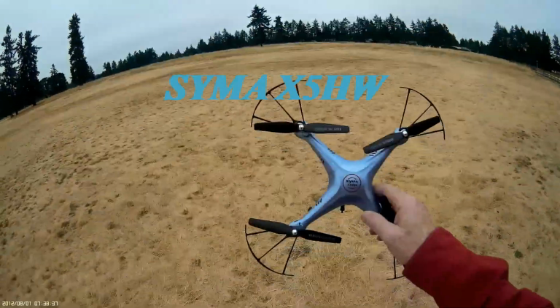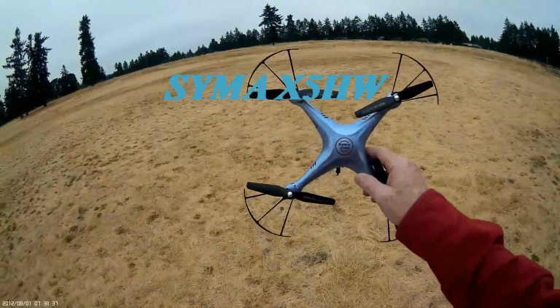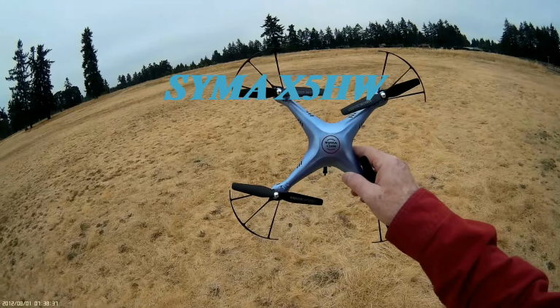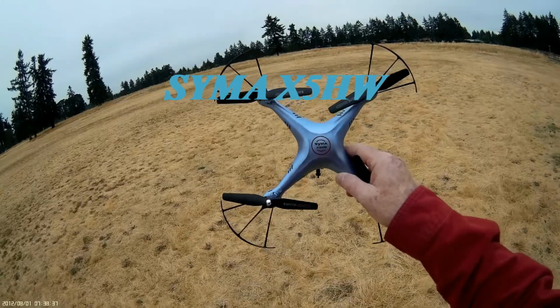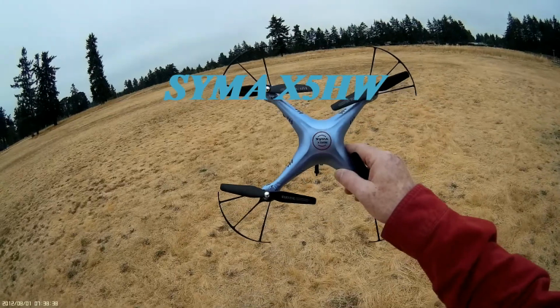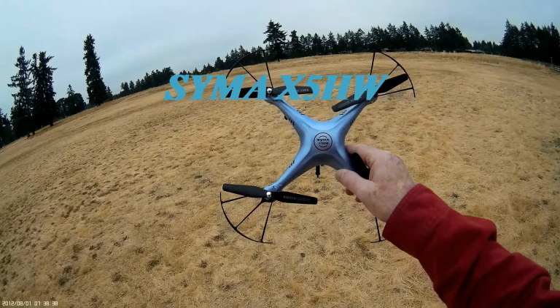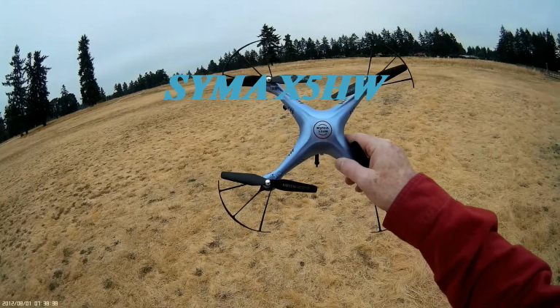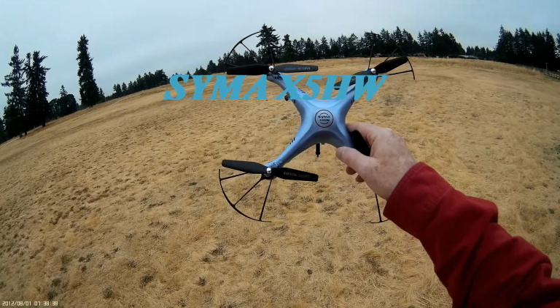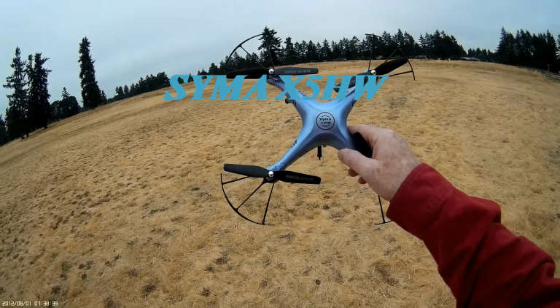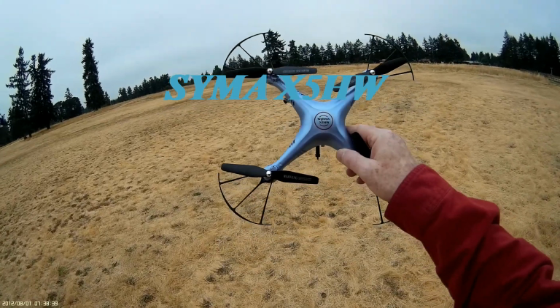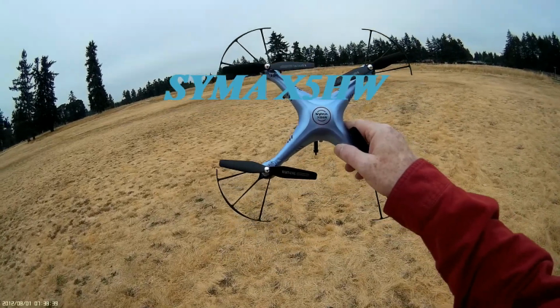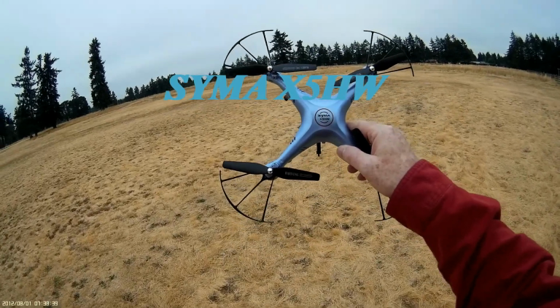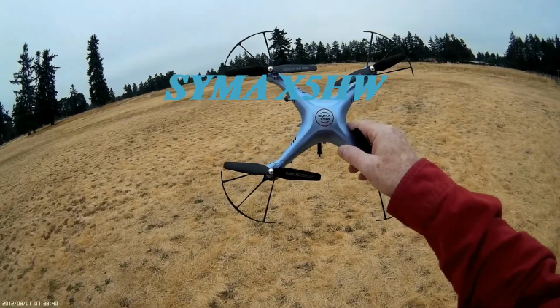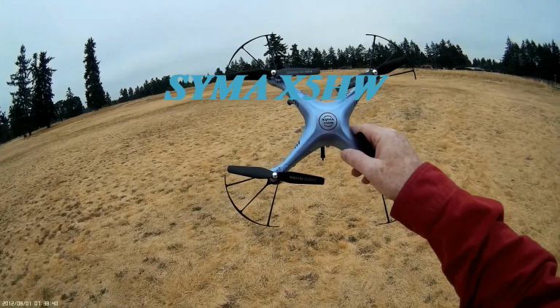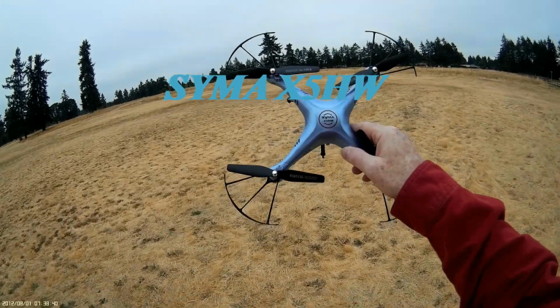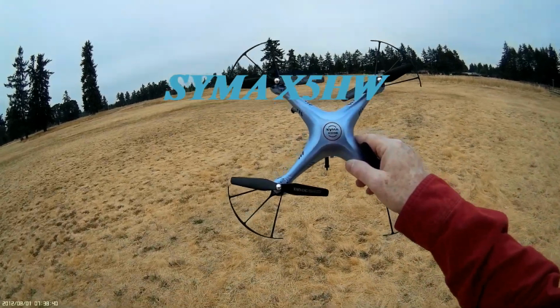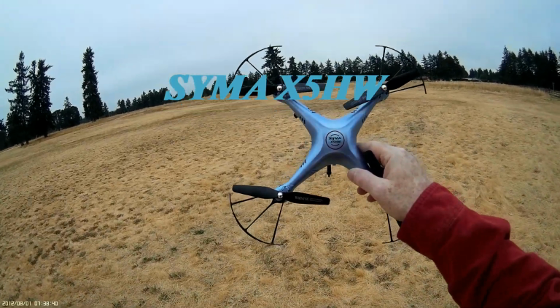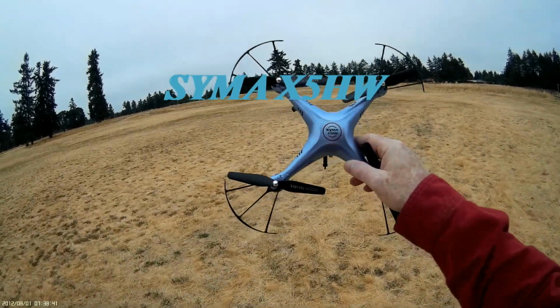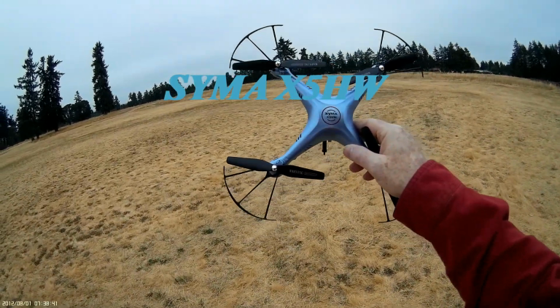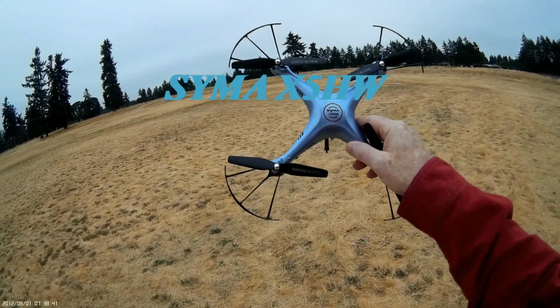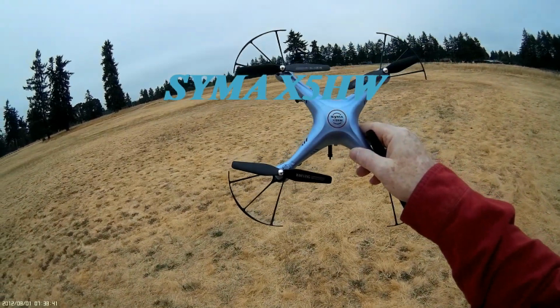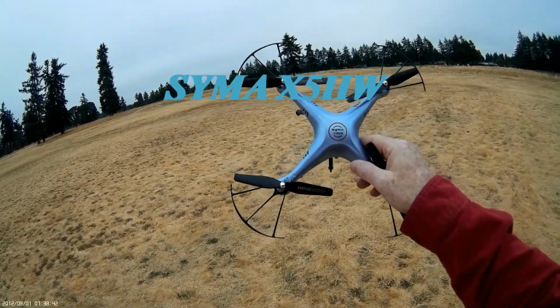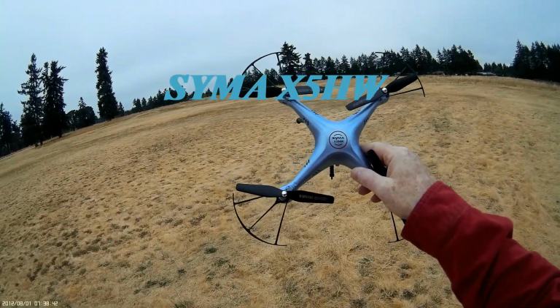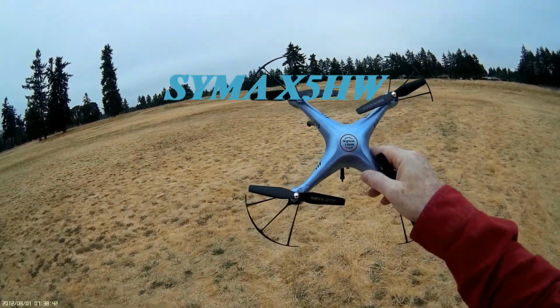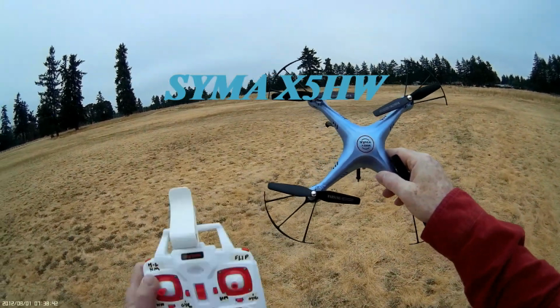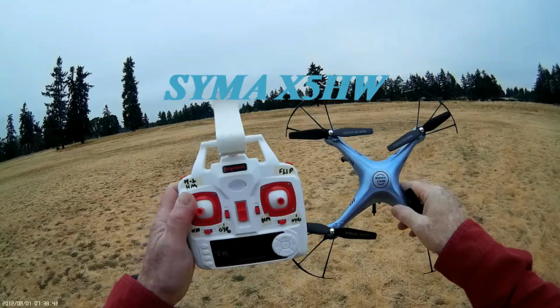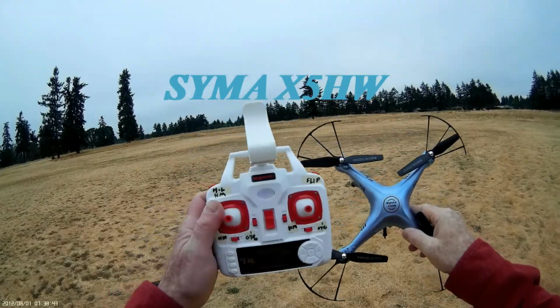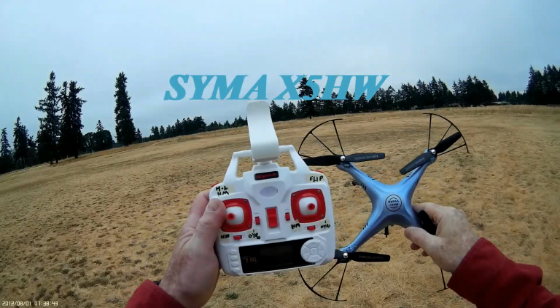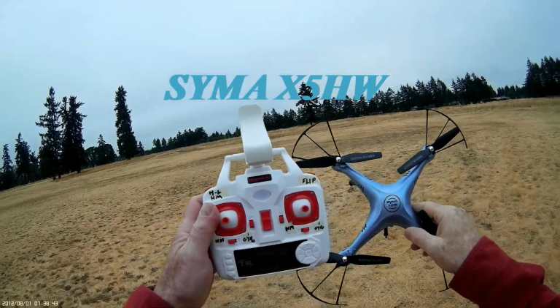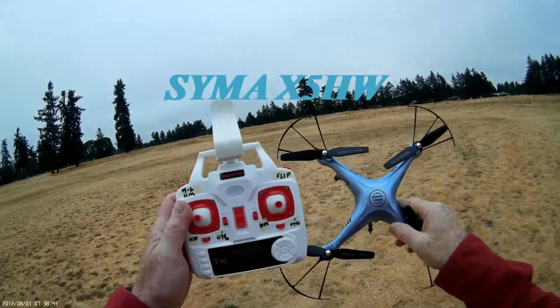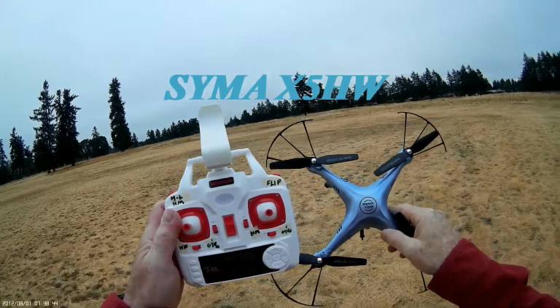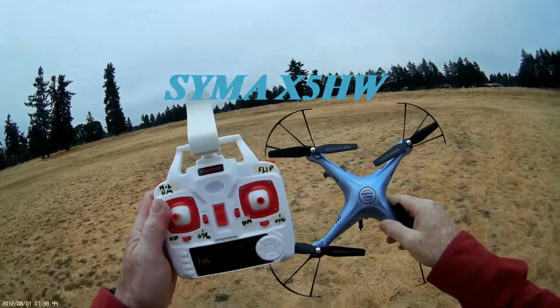Today we are going to take a look at the SEMA X5HW. Give it a shot and see what happens.